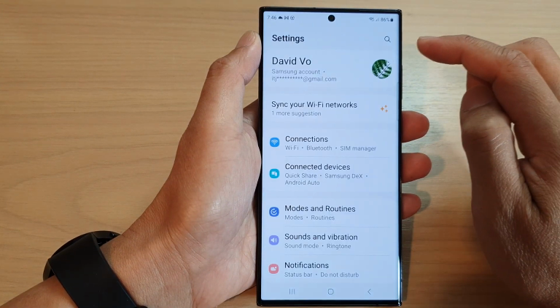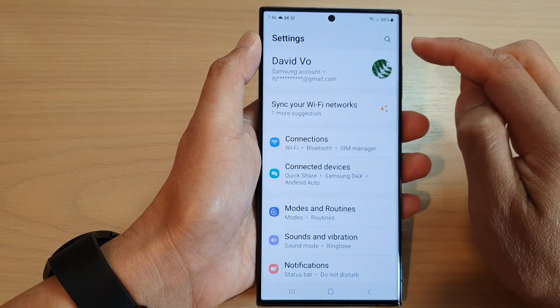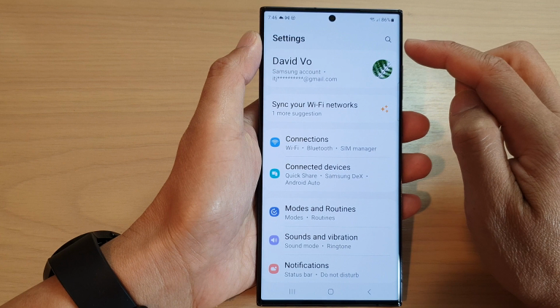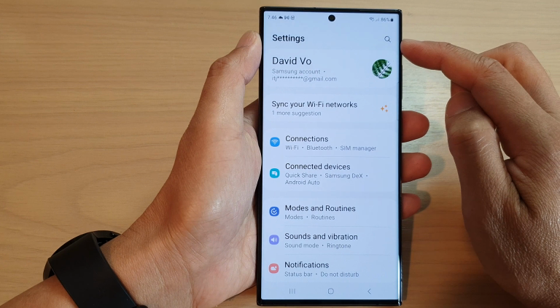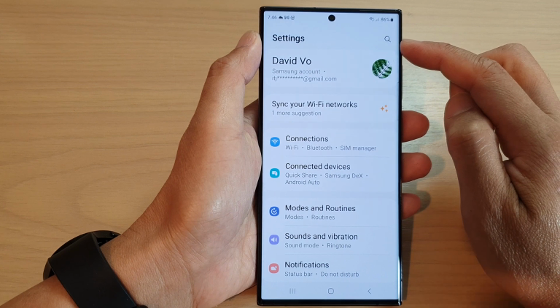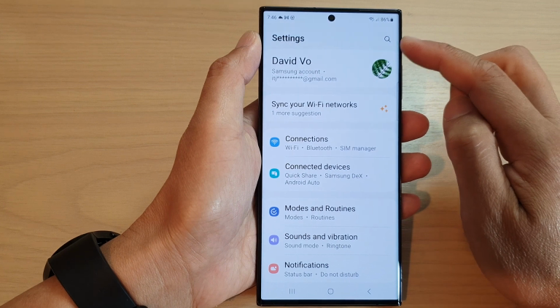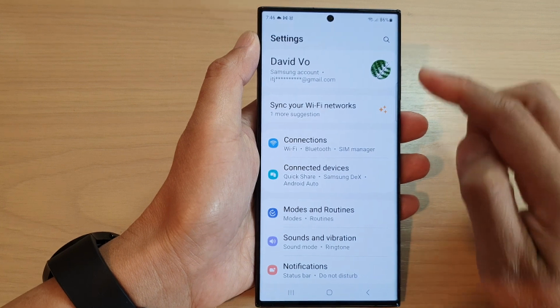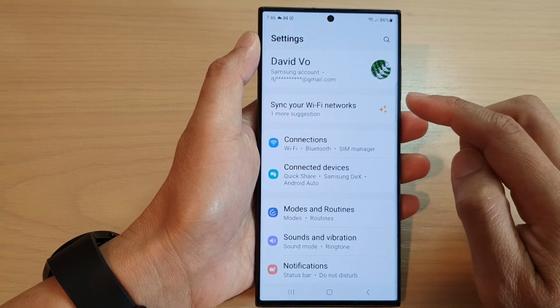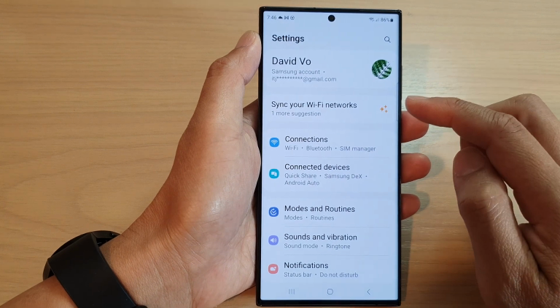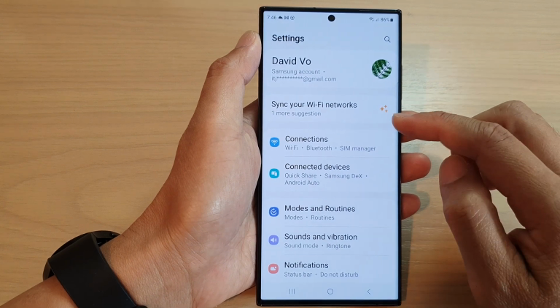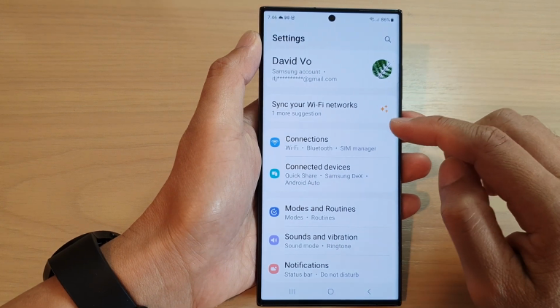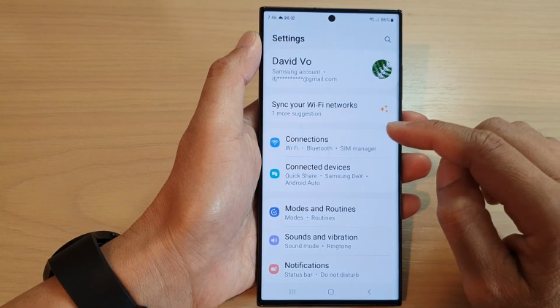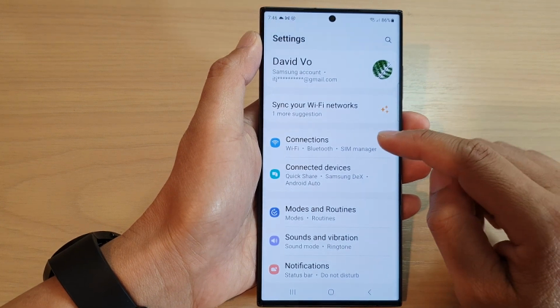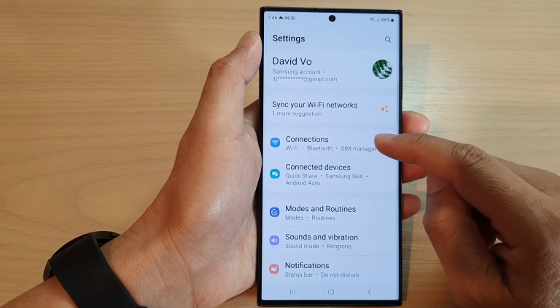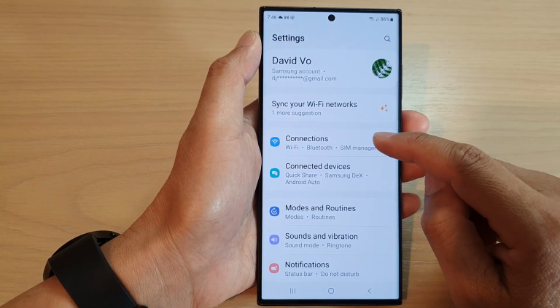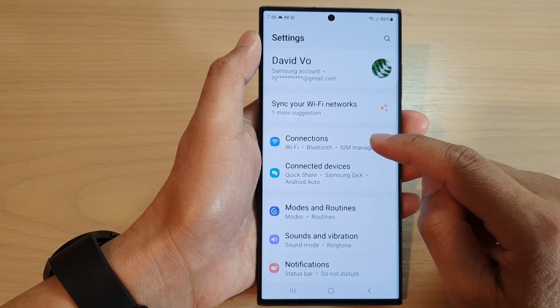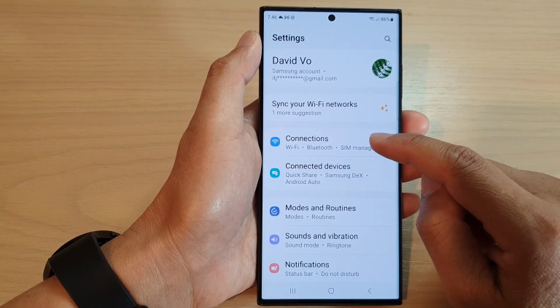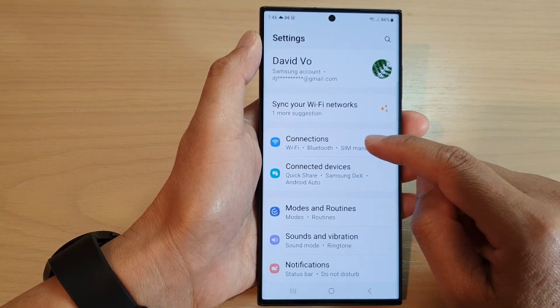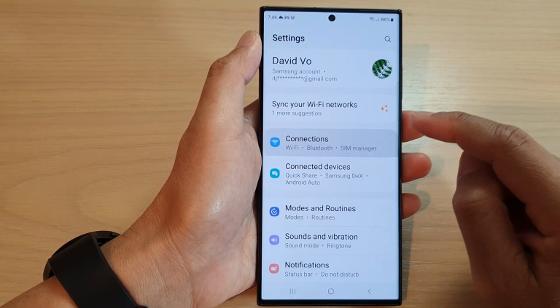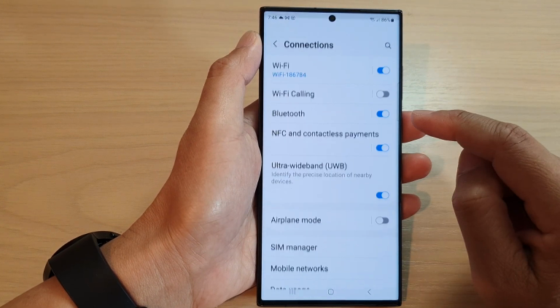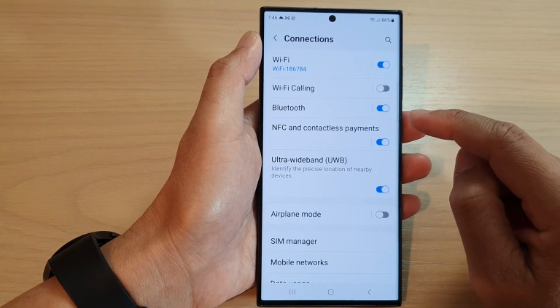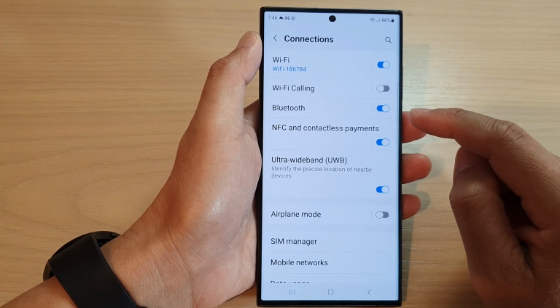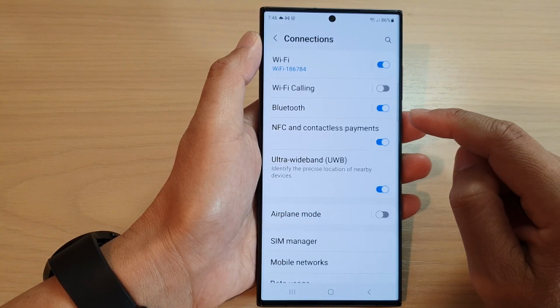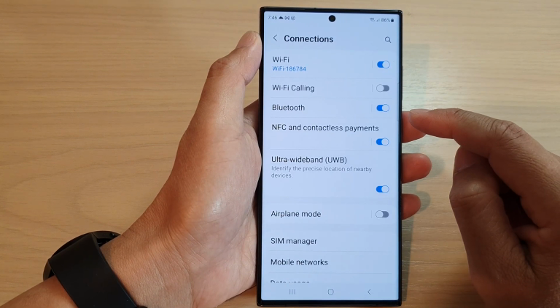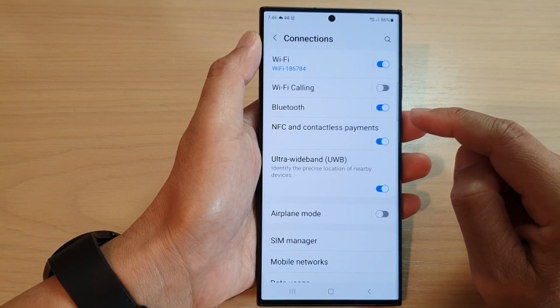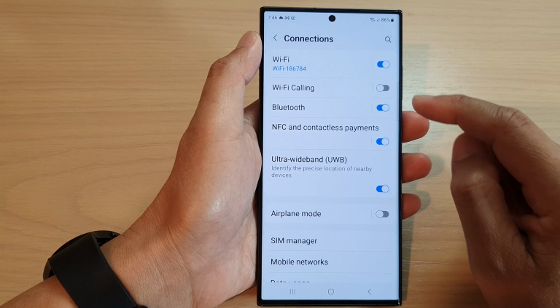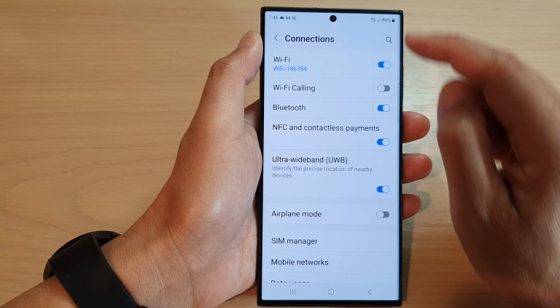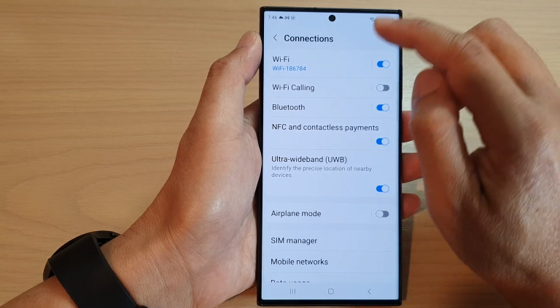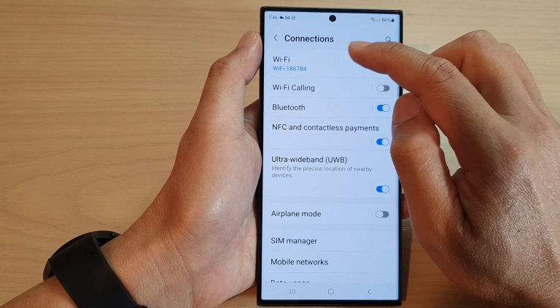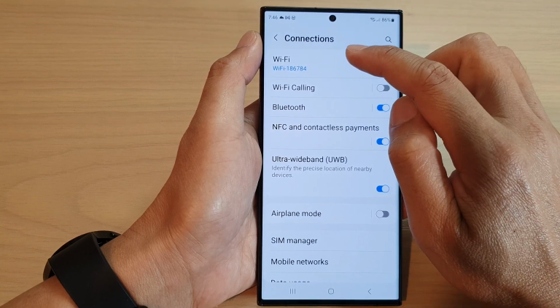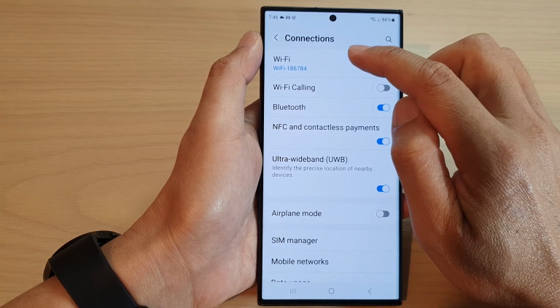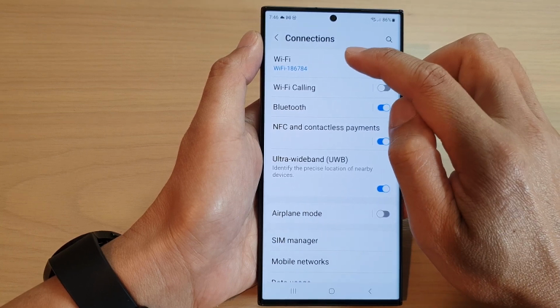In the settings page, go down and tap on Connections. Next, tap on Wi-Fi.